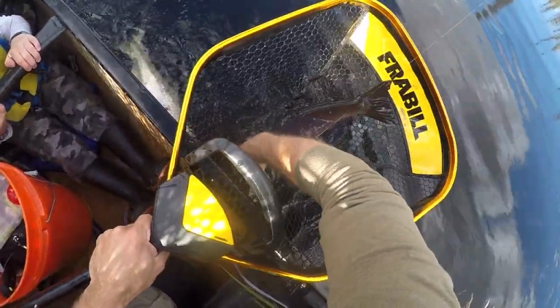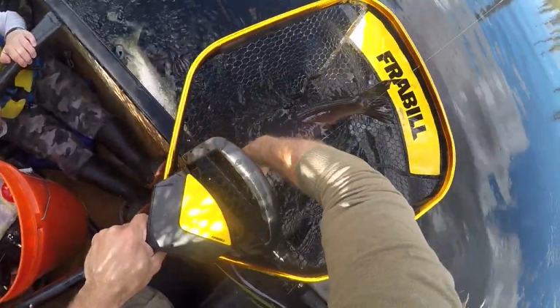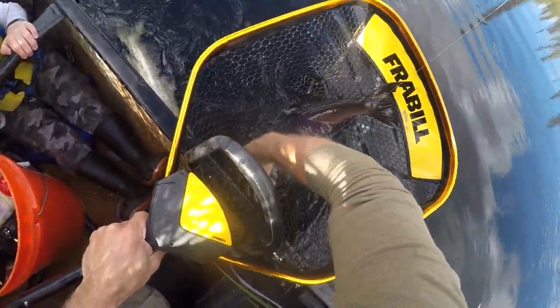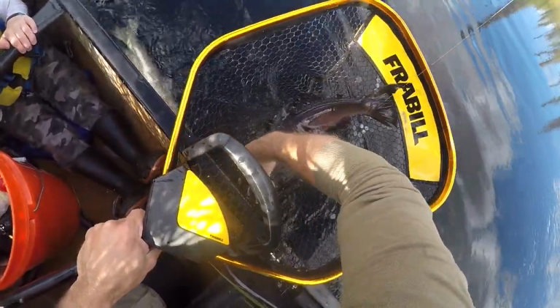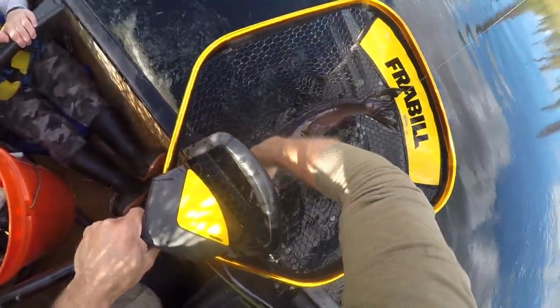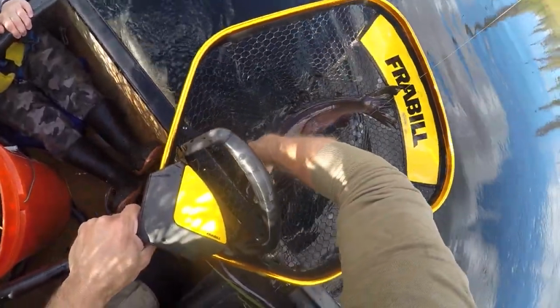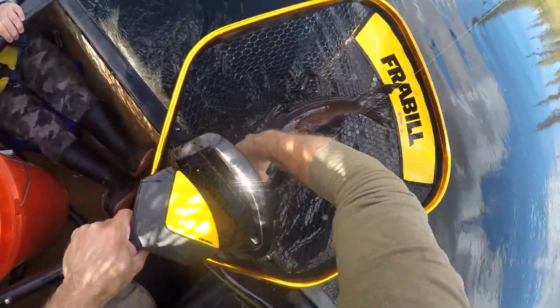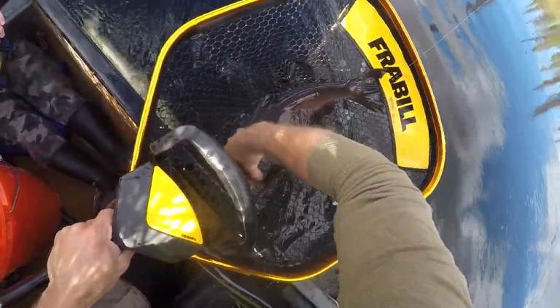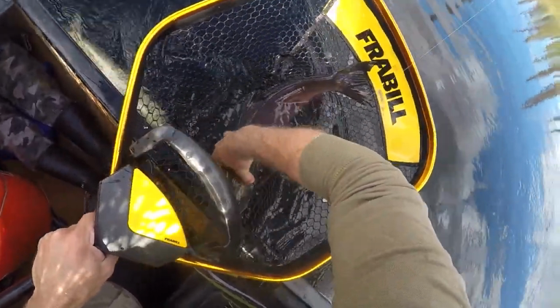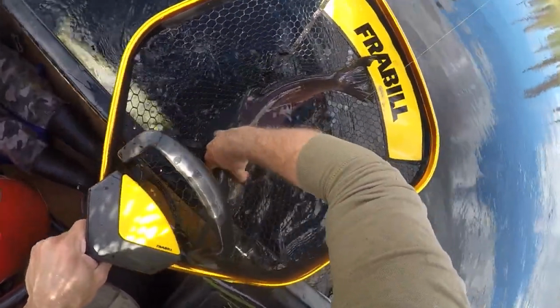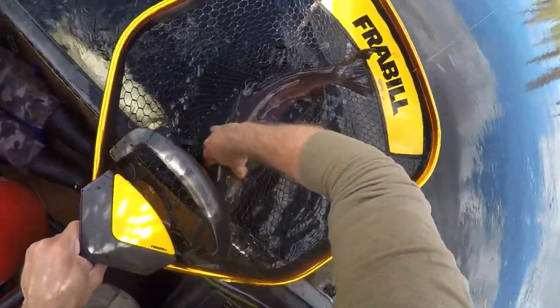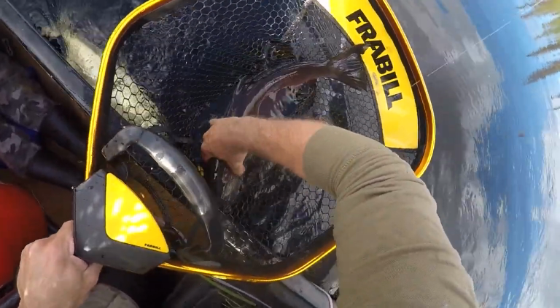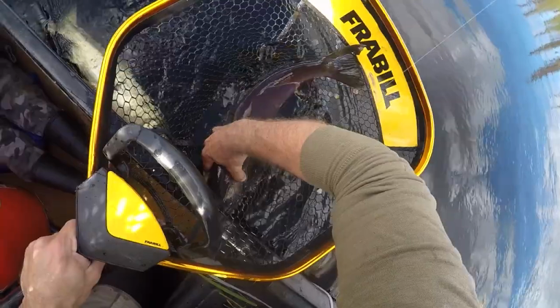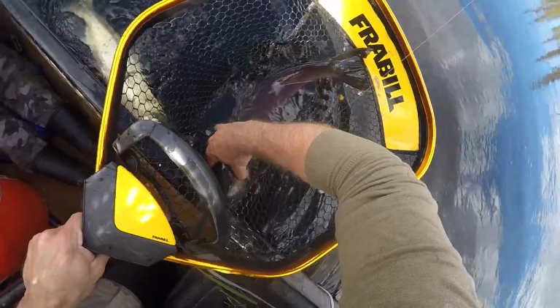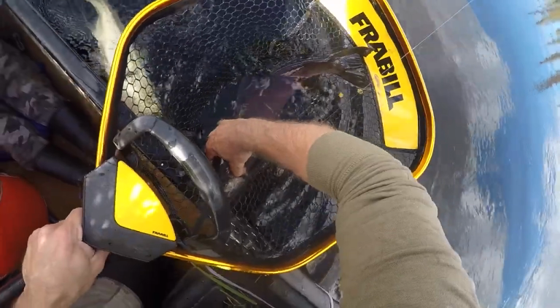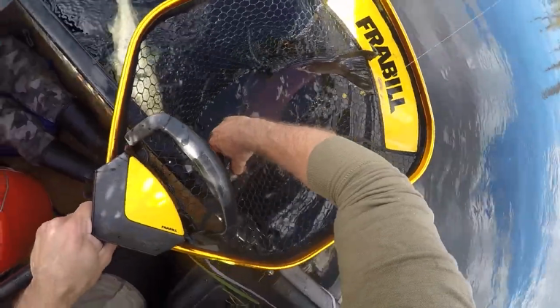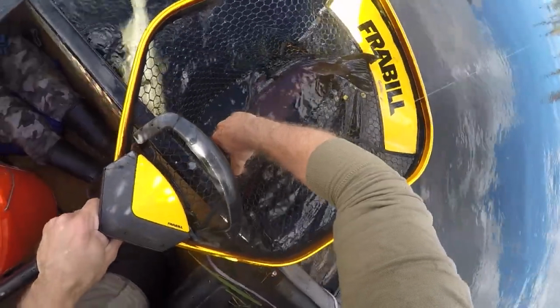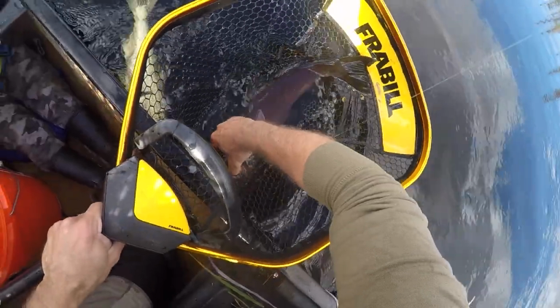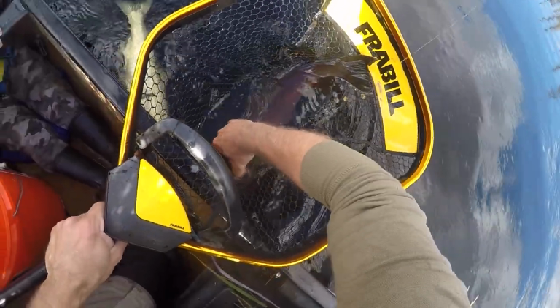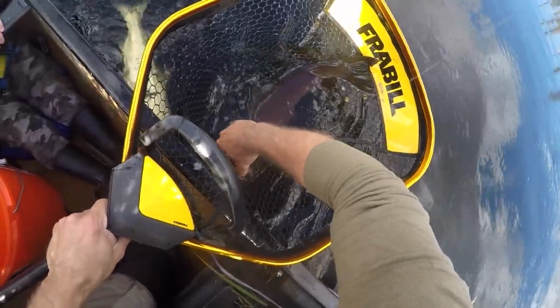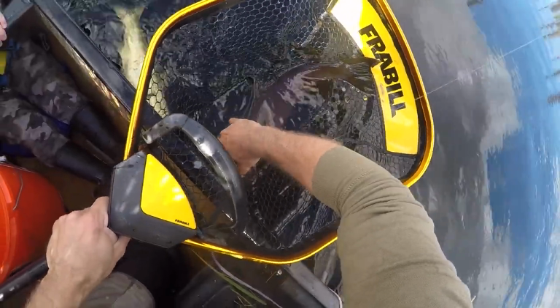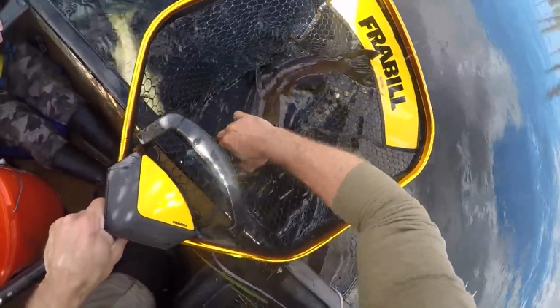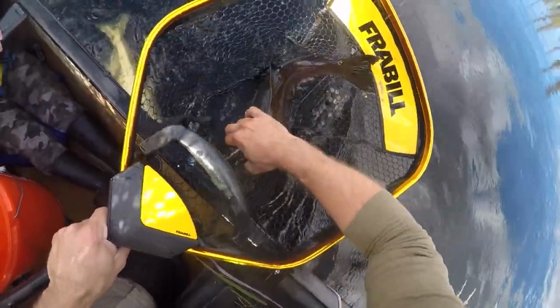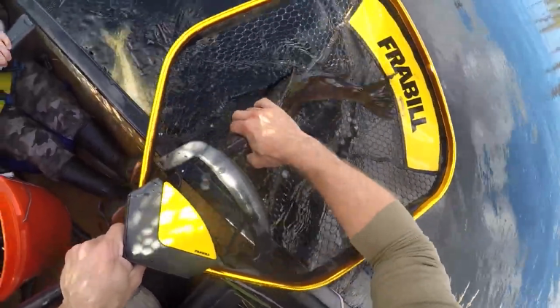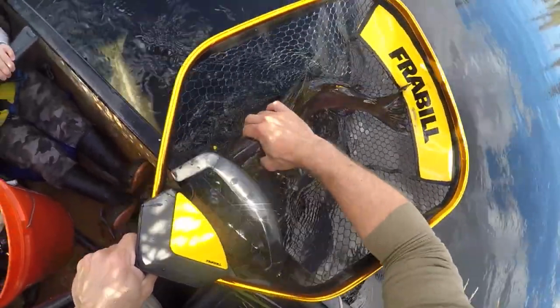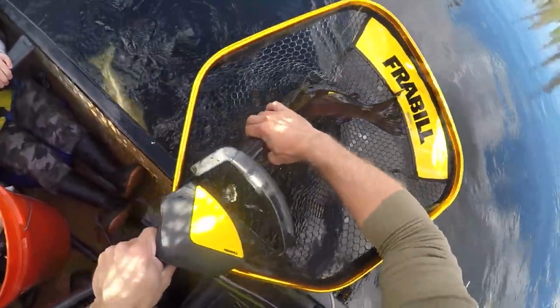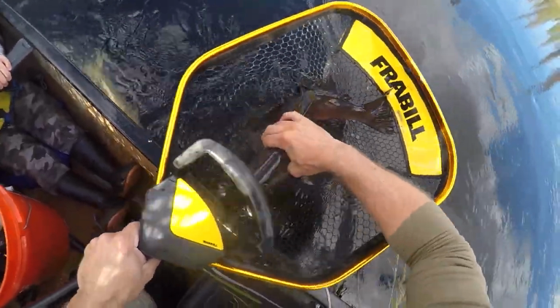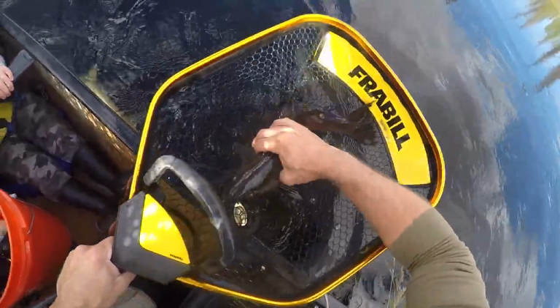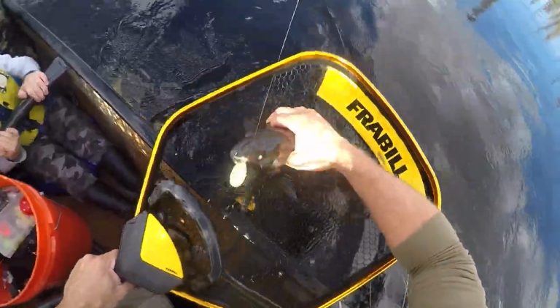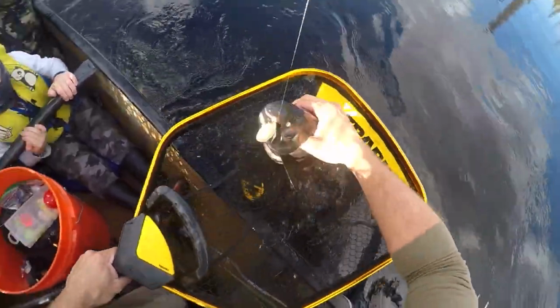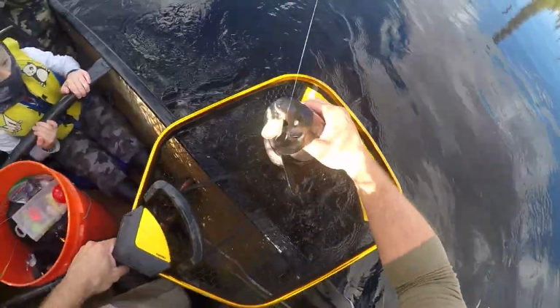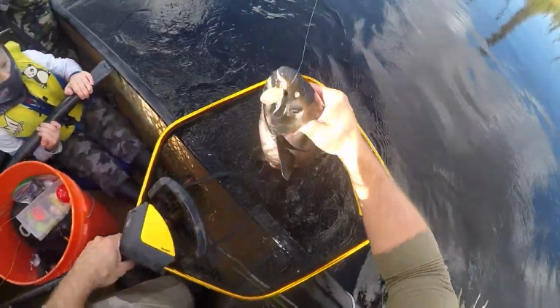Grab it right here behind the gill. We're gonna keep this fish so we can see if we can taste the difference between a red and a silver.